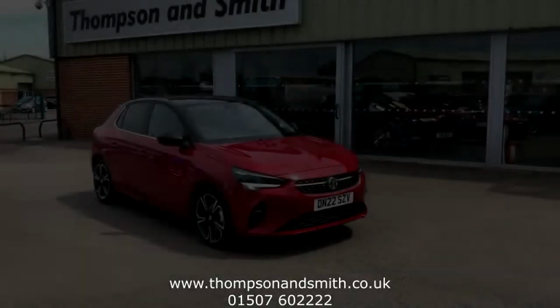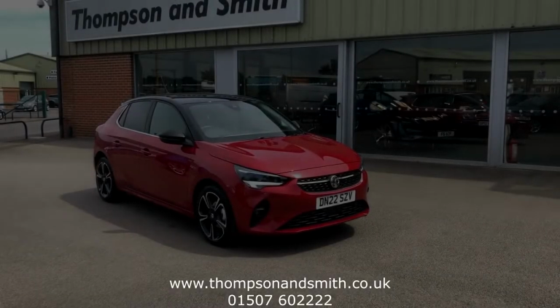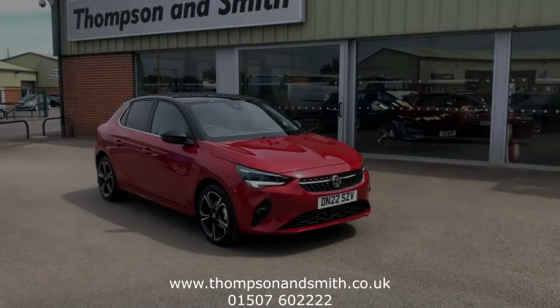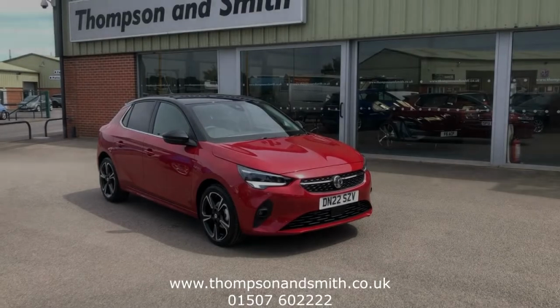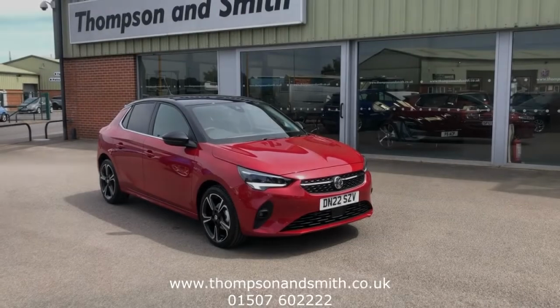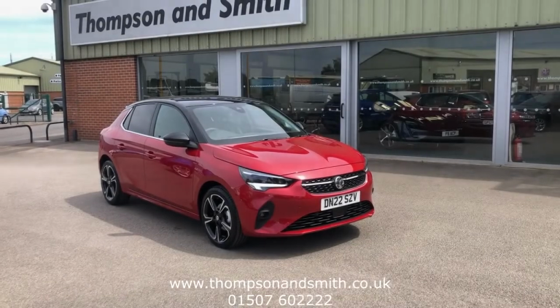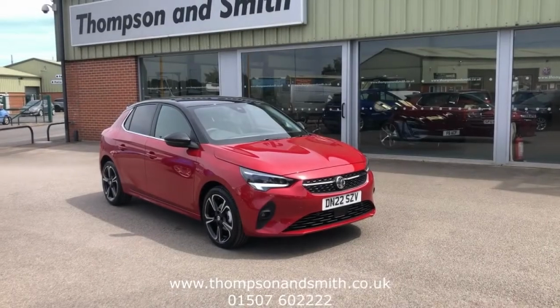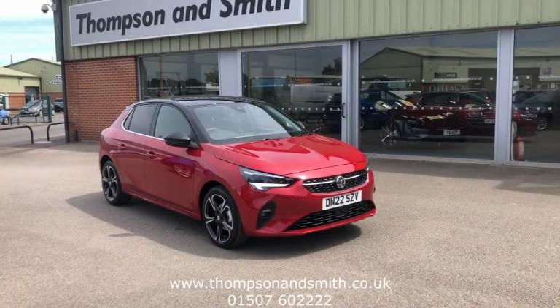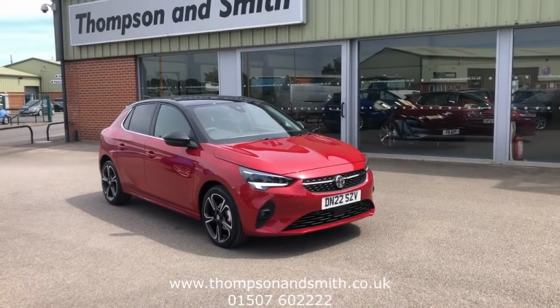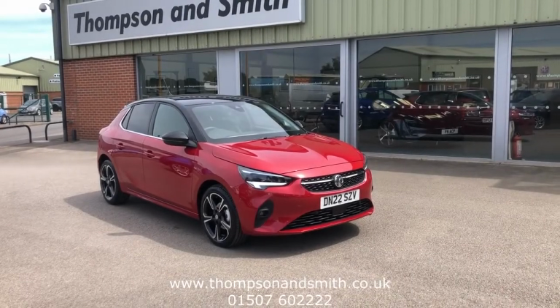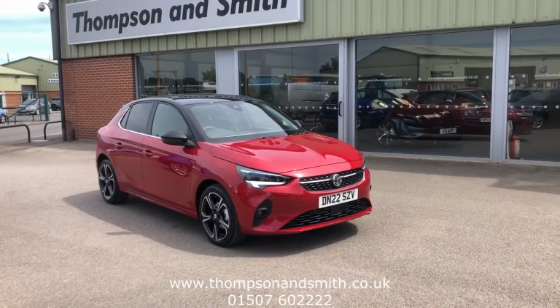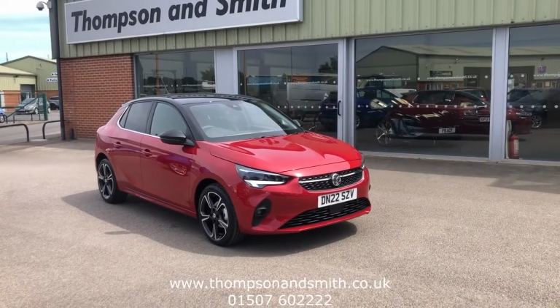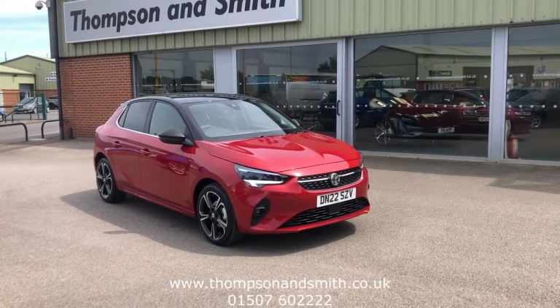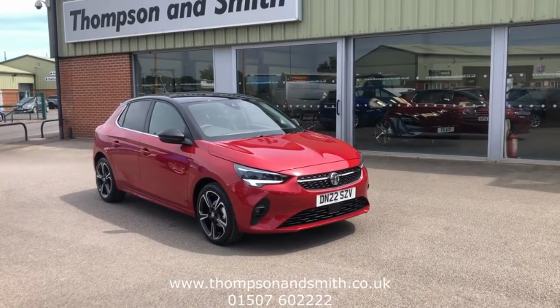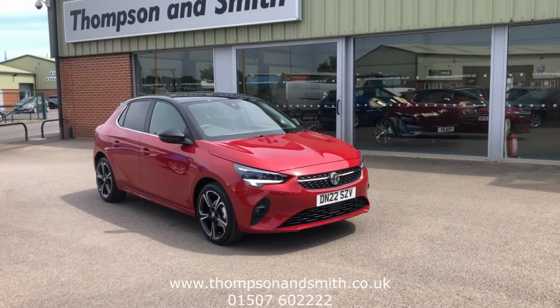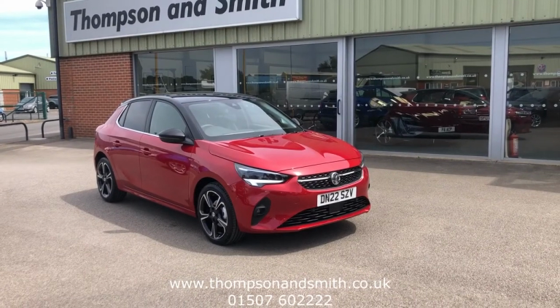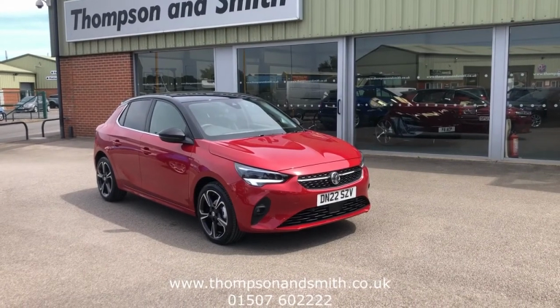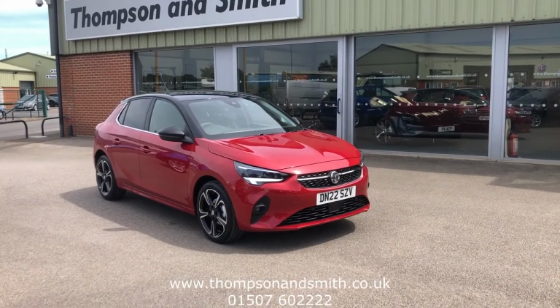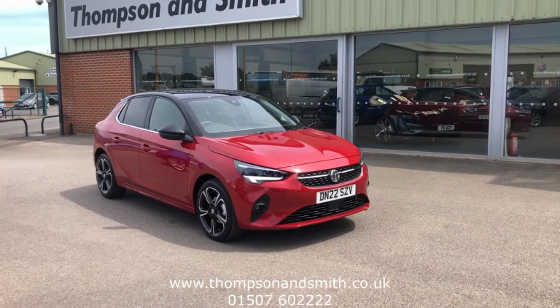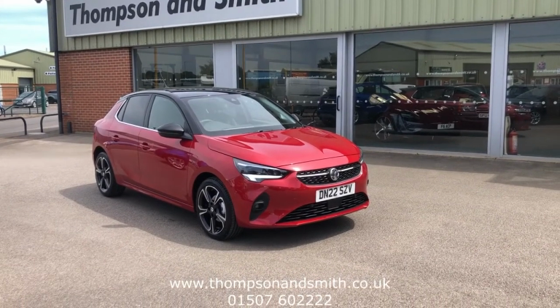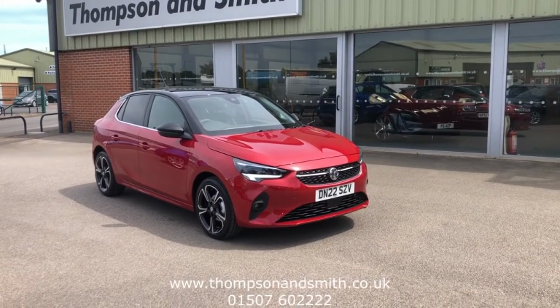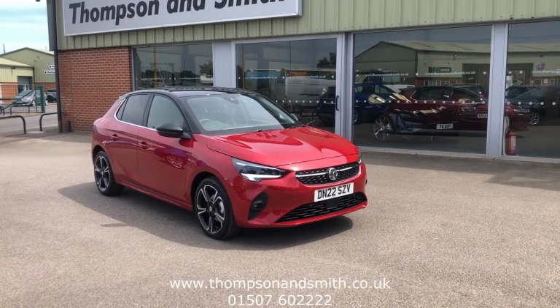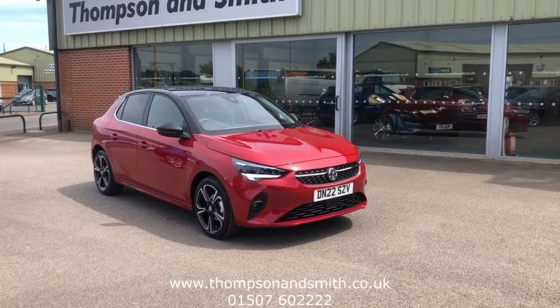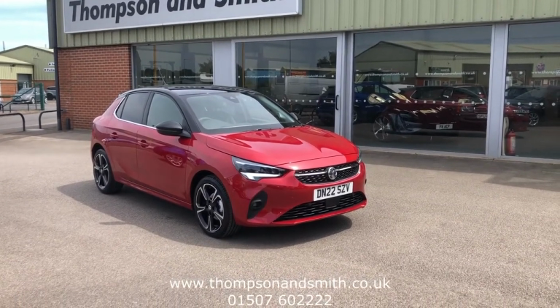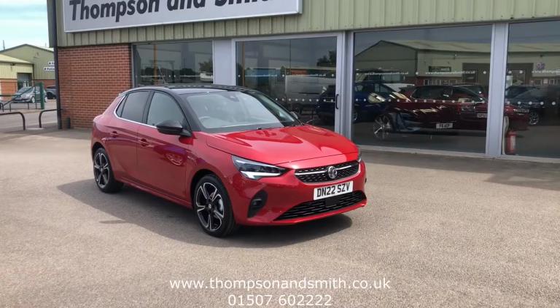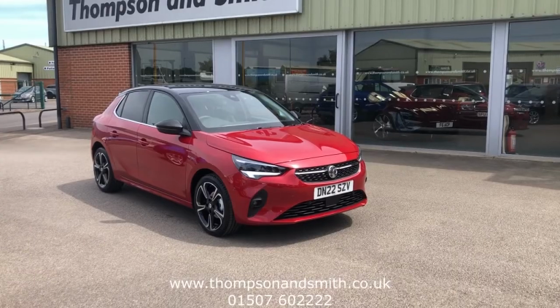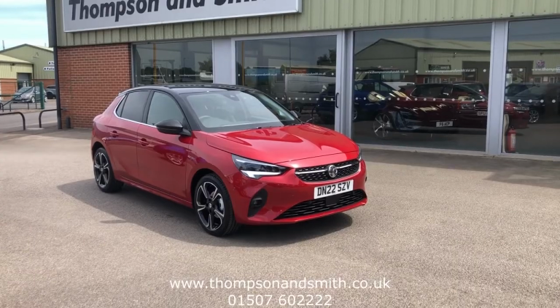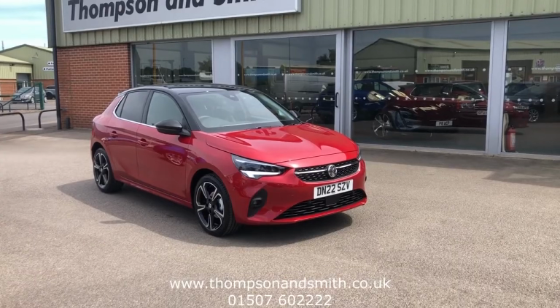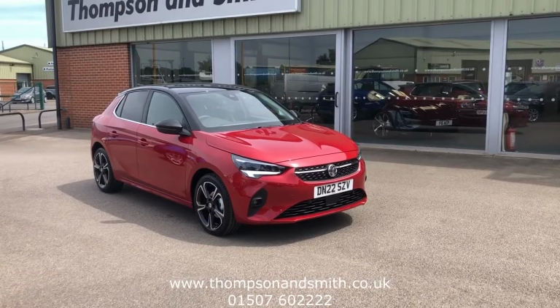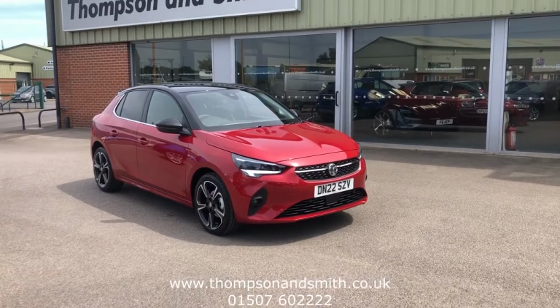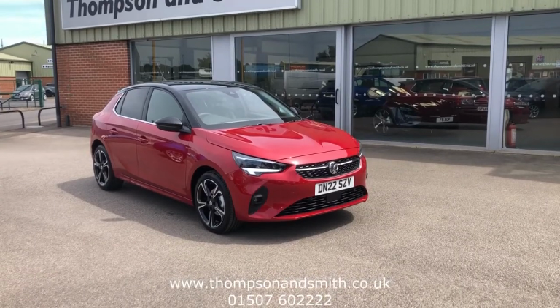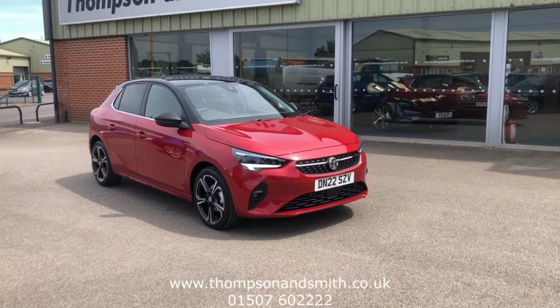Good afternoon and welcome once again to Thompson & Smith. Today we're very pleased to show you this lovely looking Vauxhall Corsair 1.2 75MPS Elite Edition.